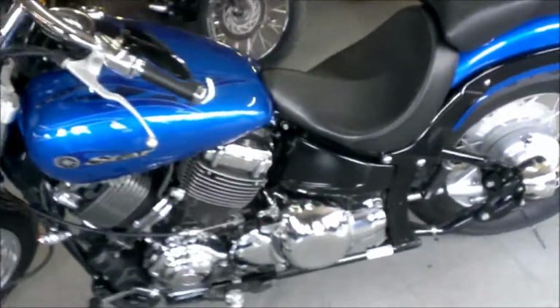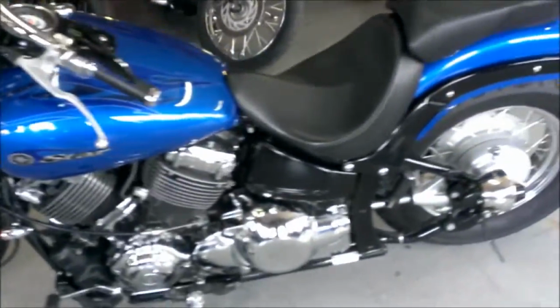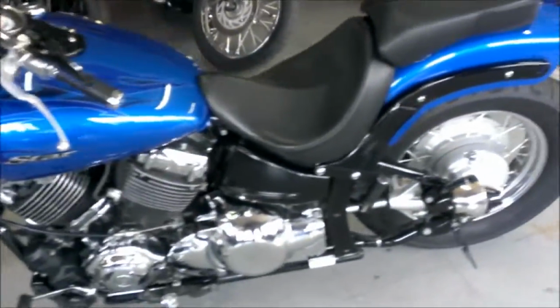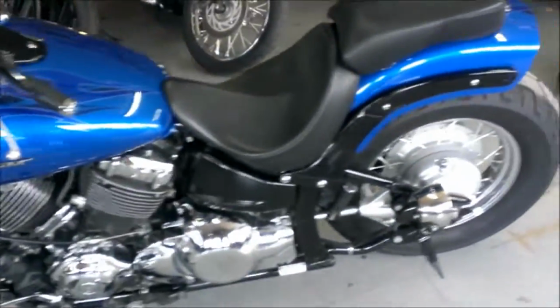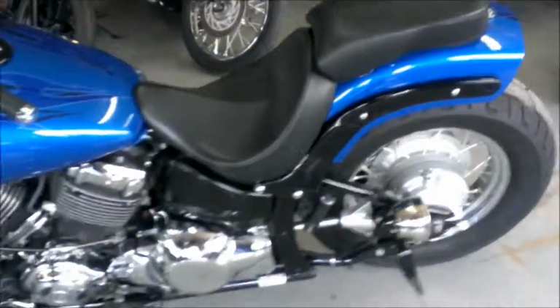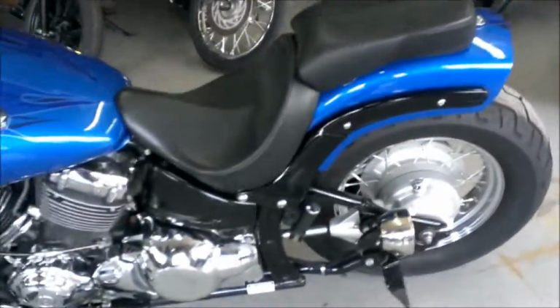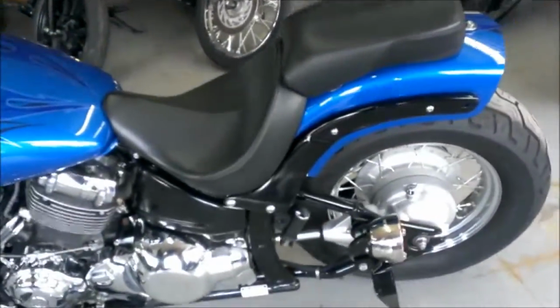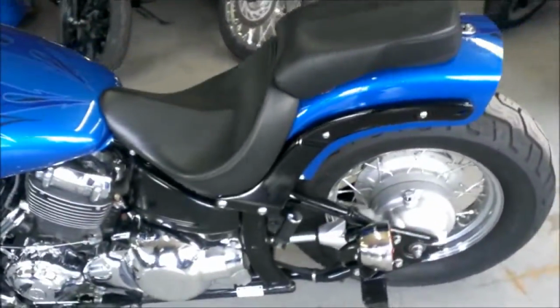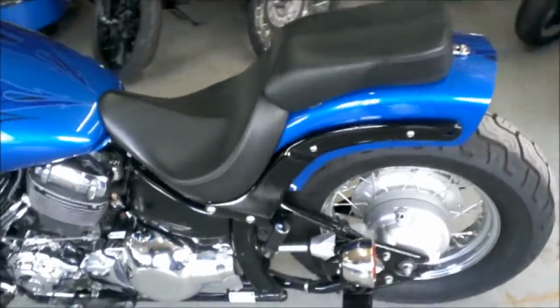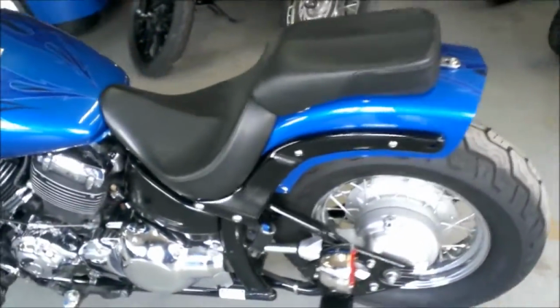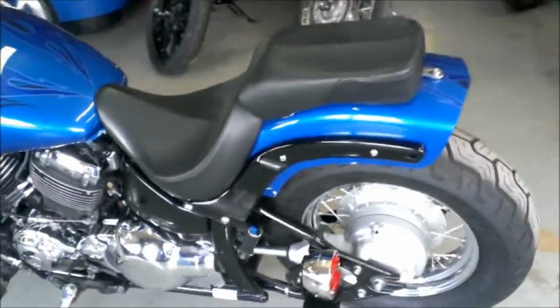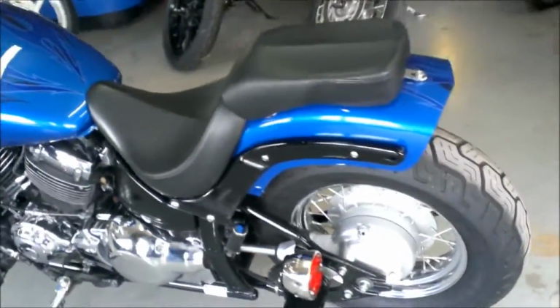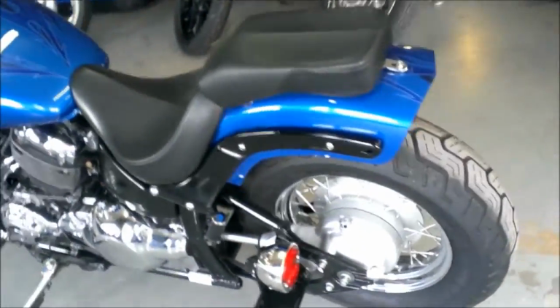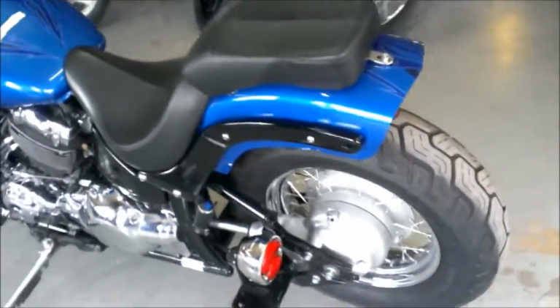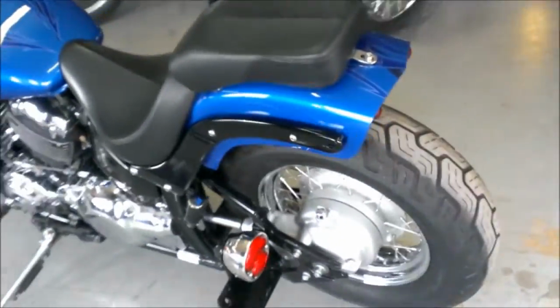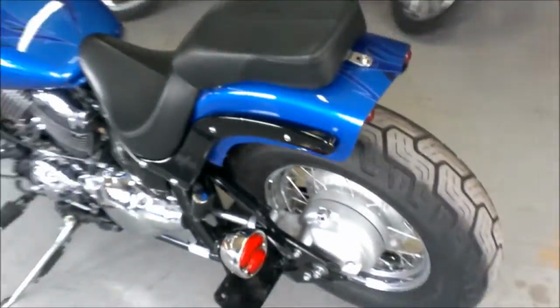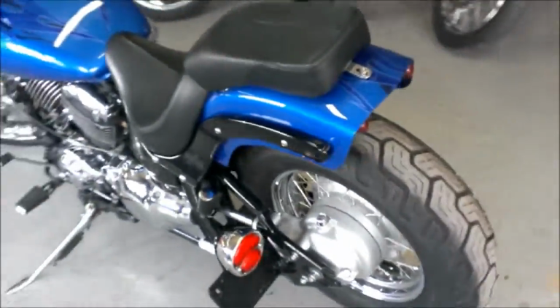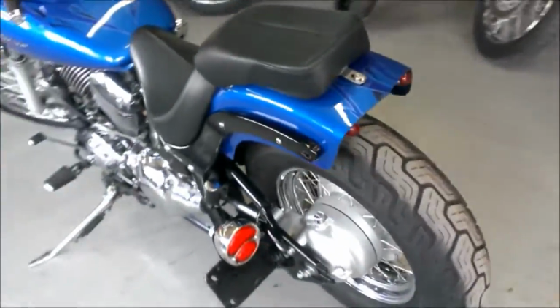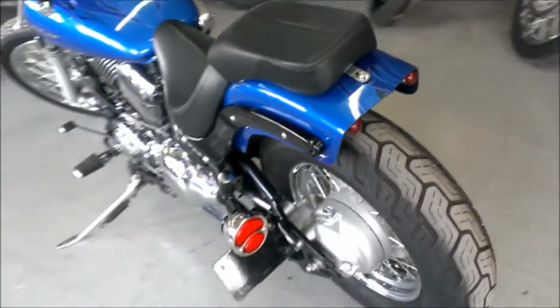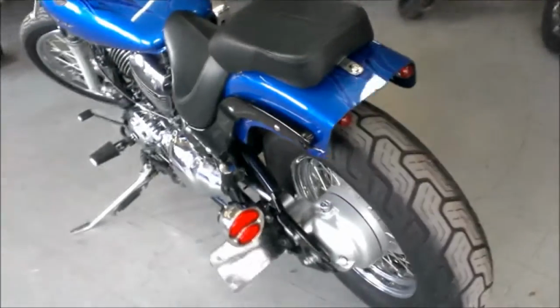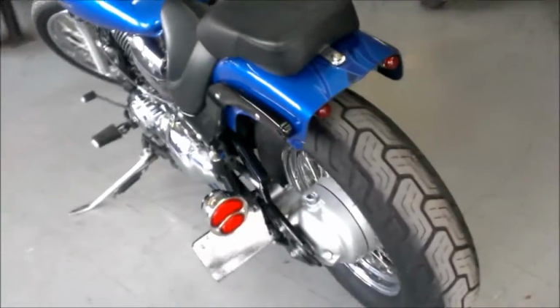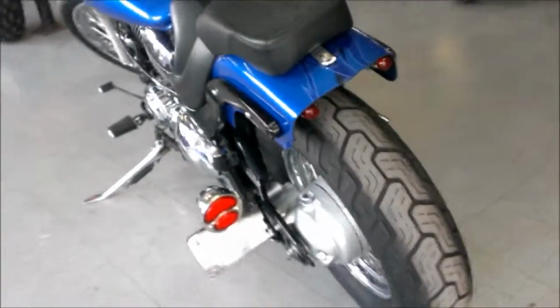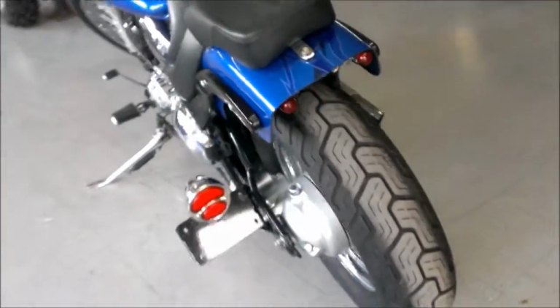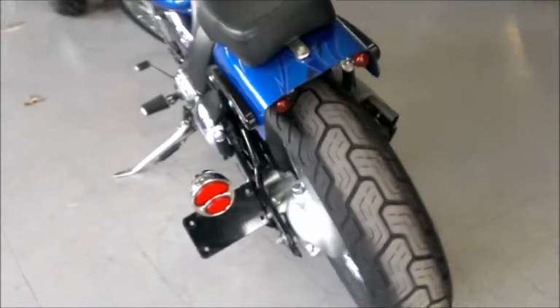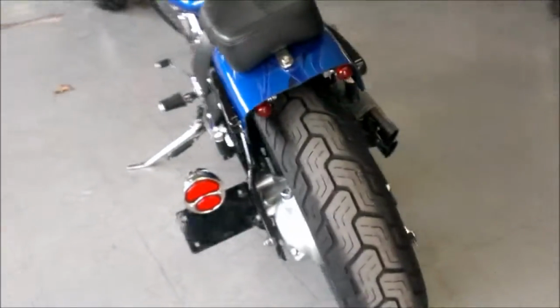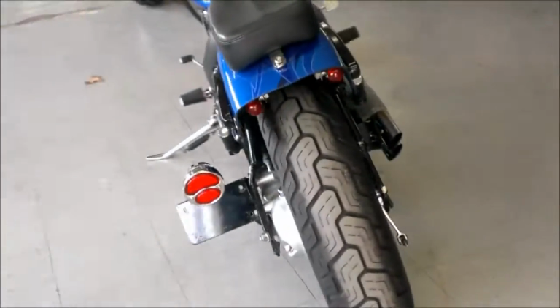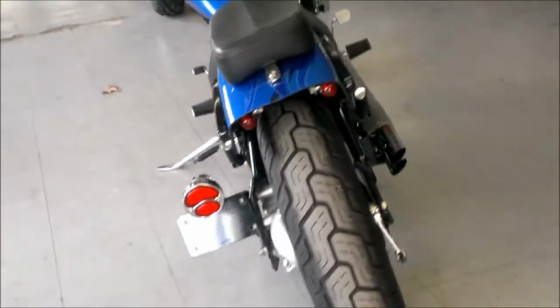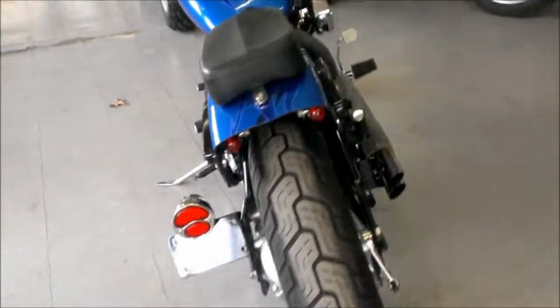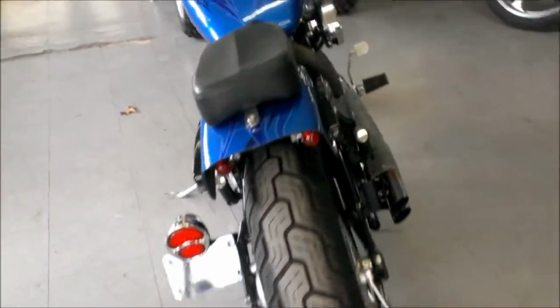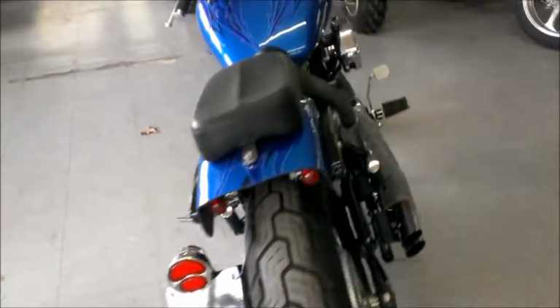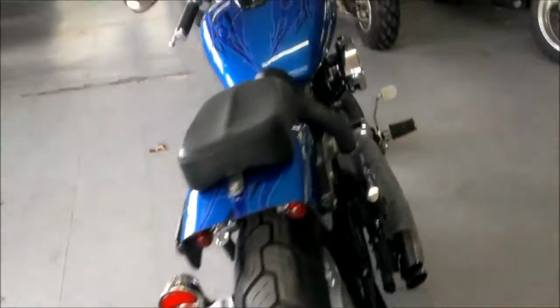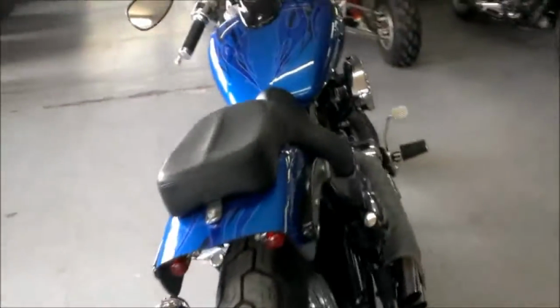Don't forget to check out our over 400 used bikes at ApprovalPowersports.com where we have financing for everyone.